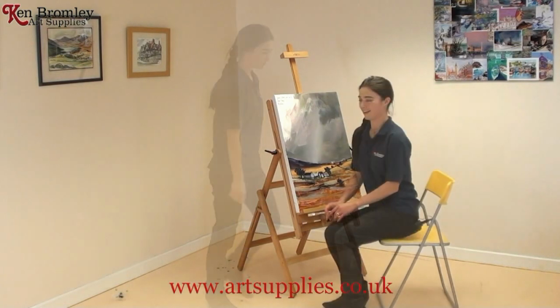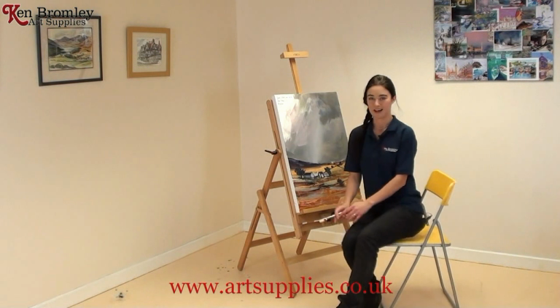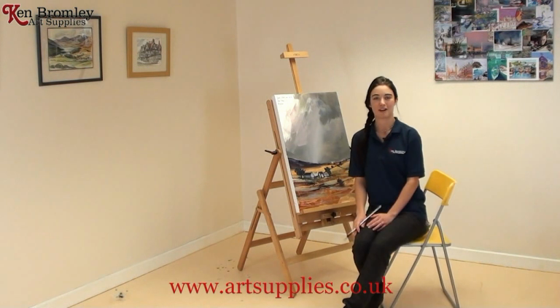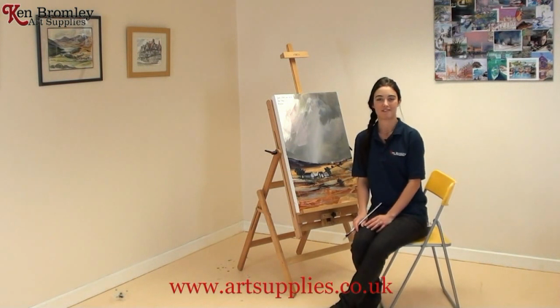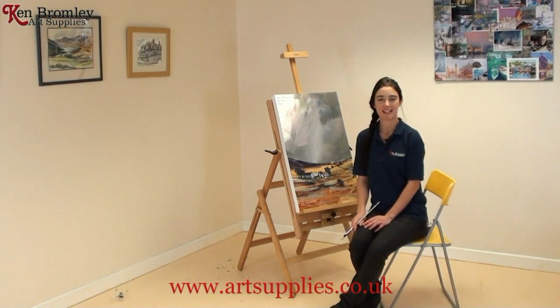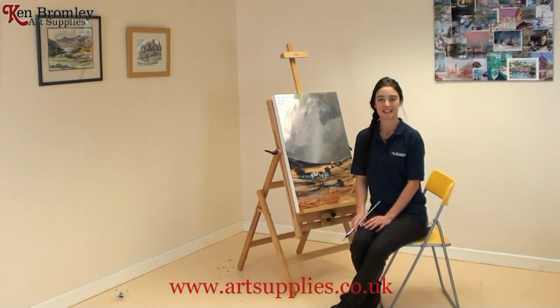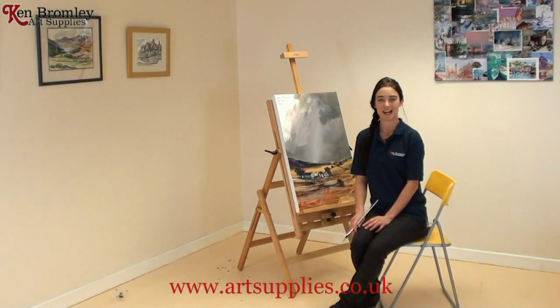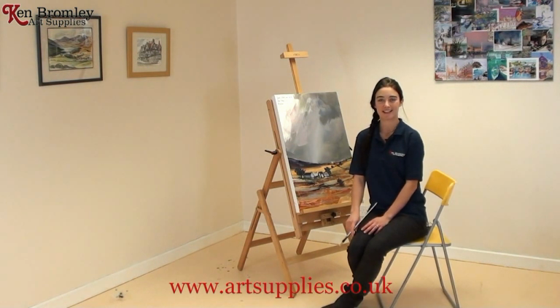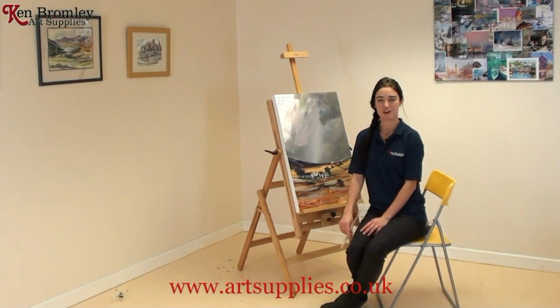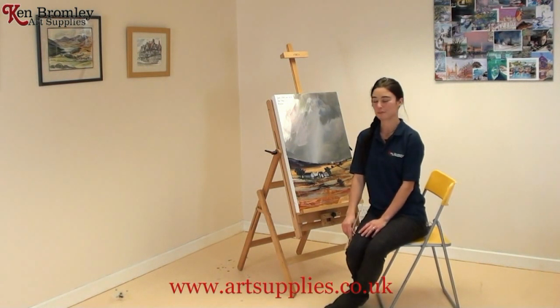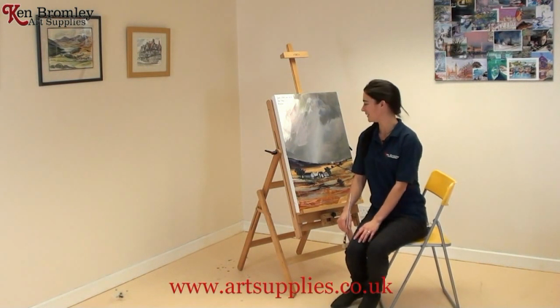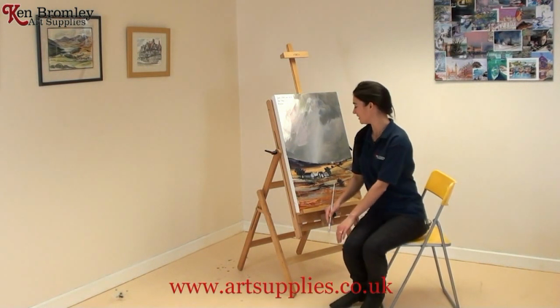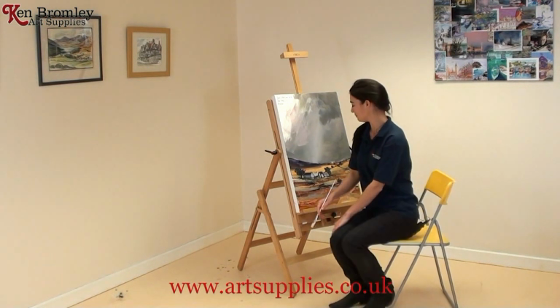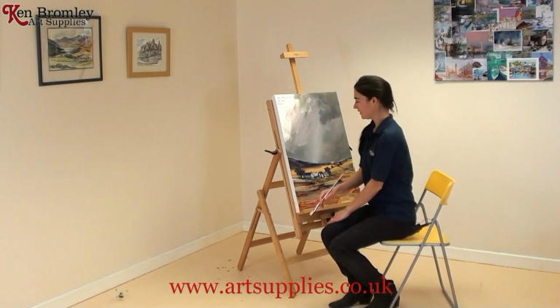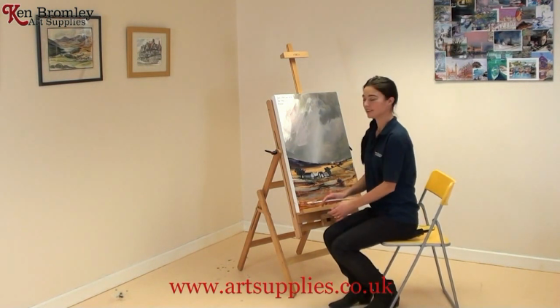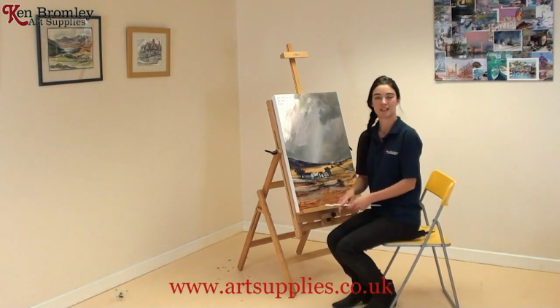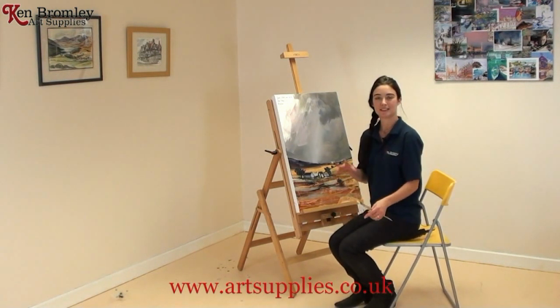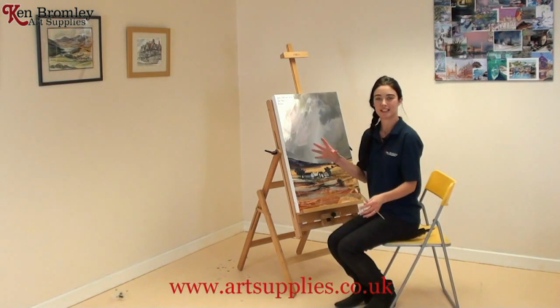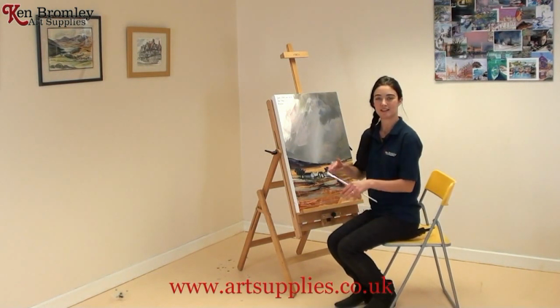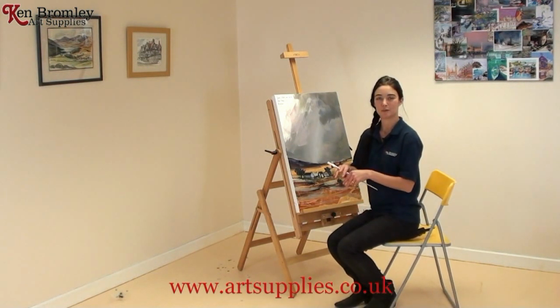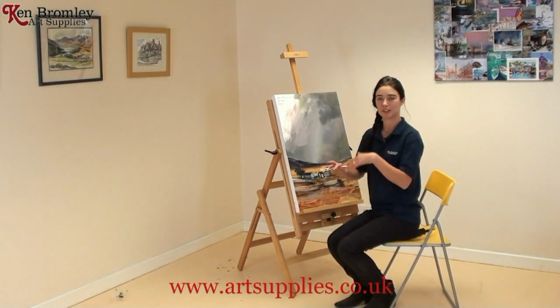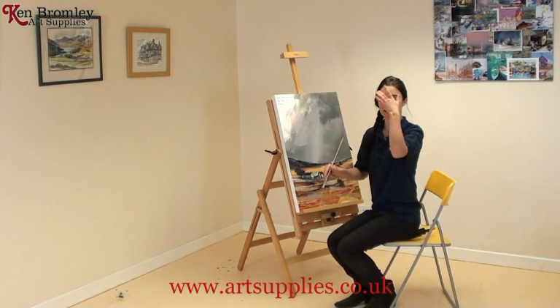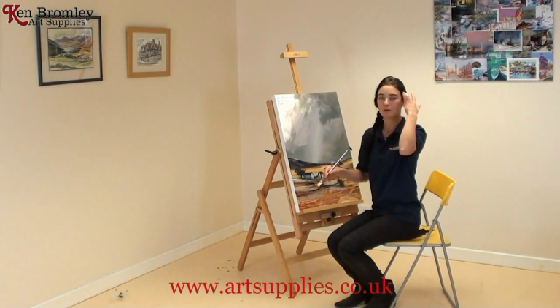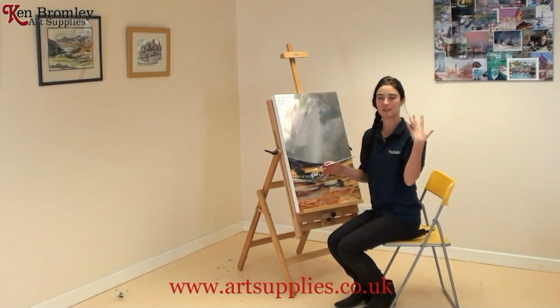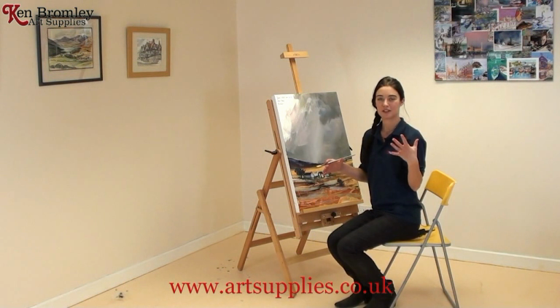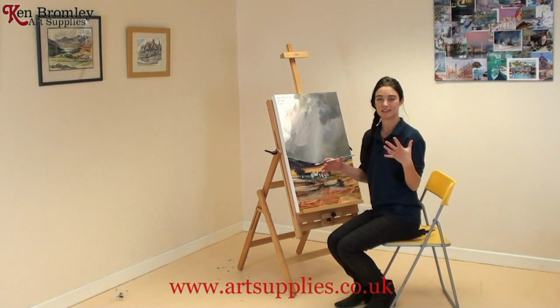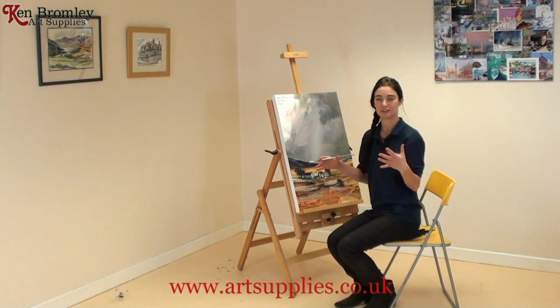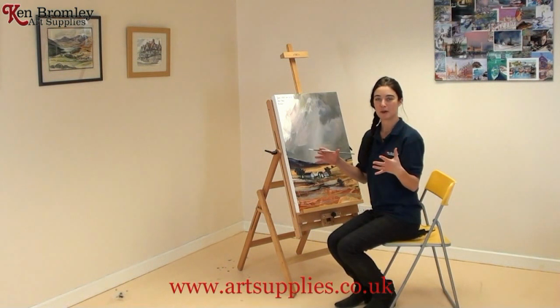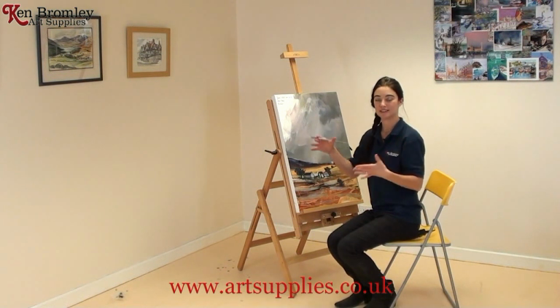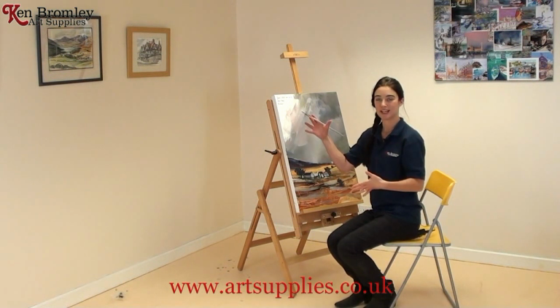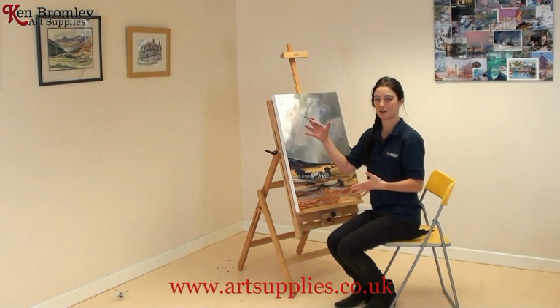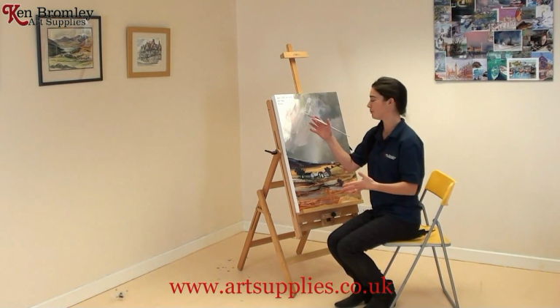It's at a really nice height for painting now. You can see it's an equally good easel to paint standing up, but an equally good easel to paint sitting down.